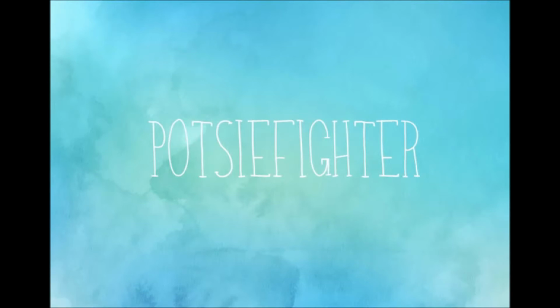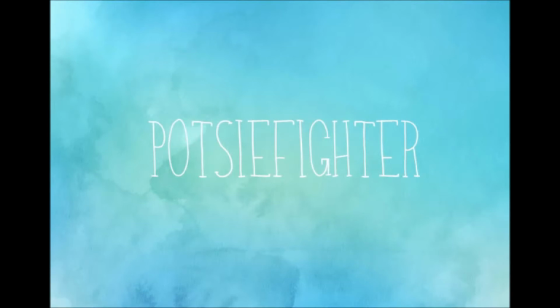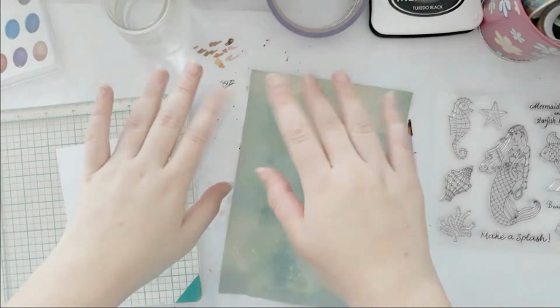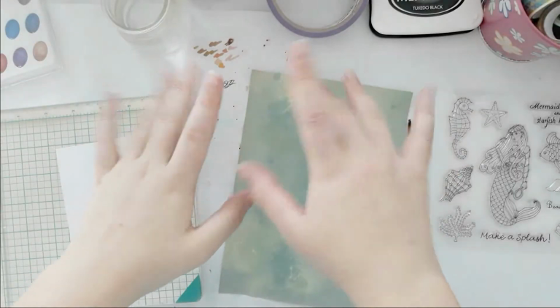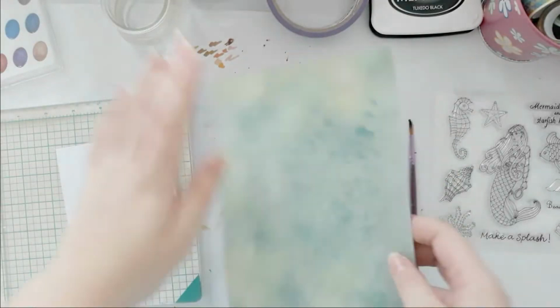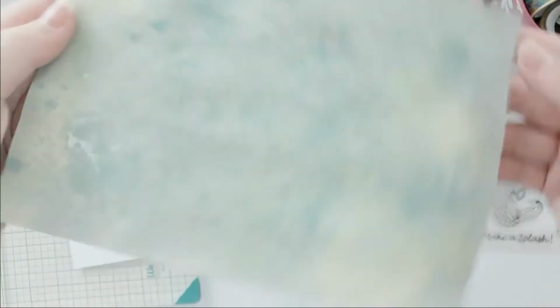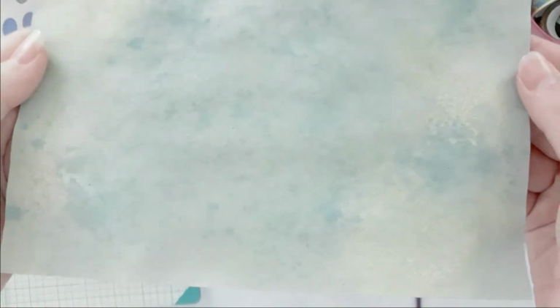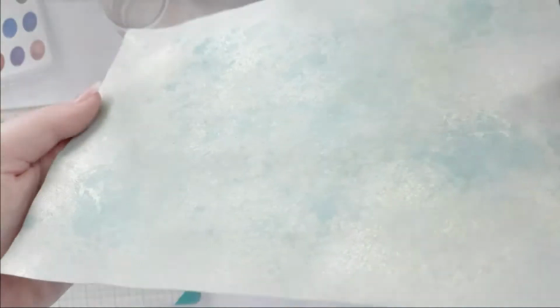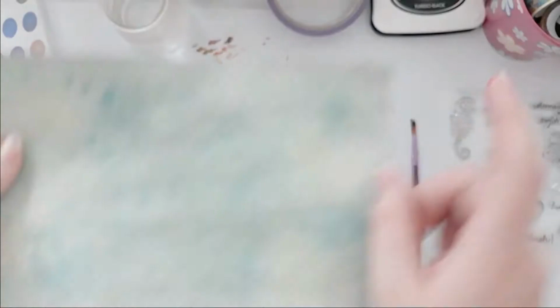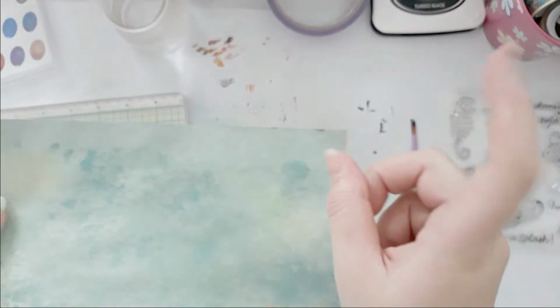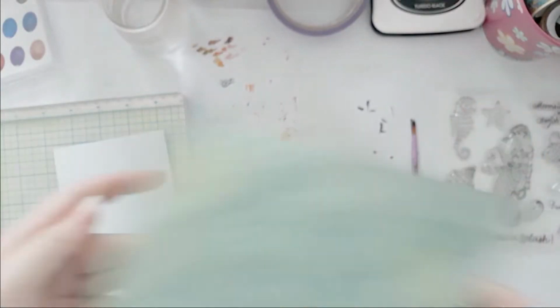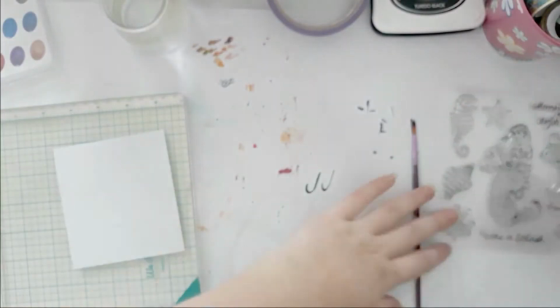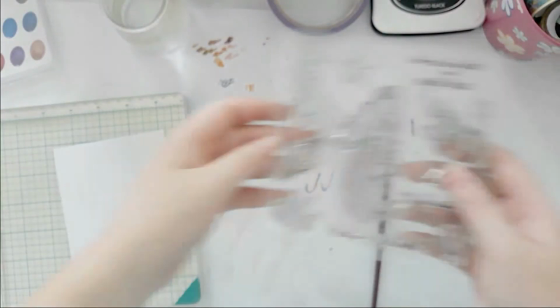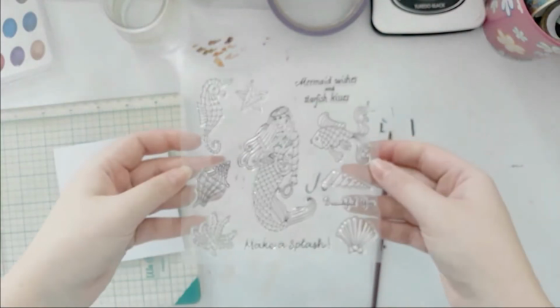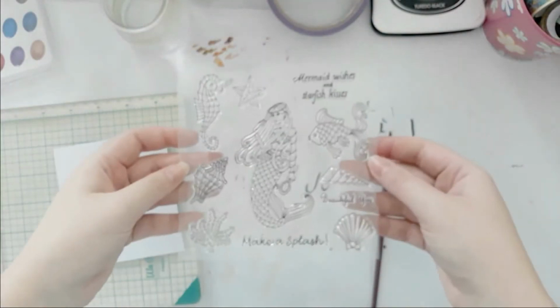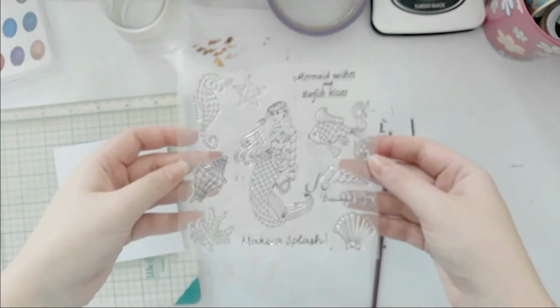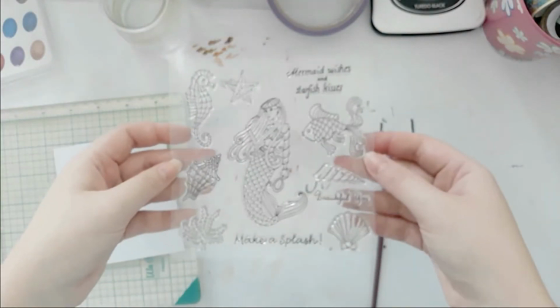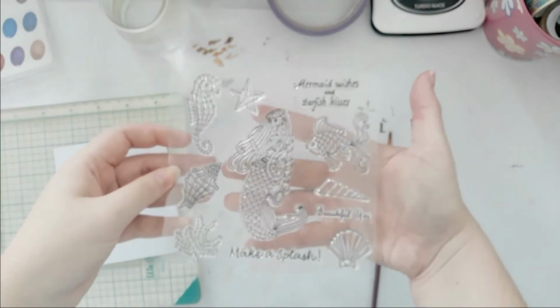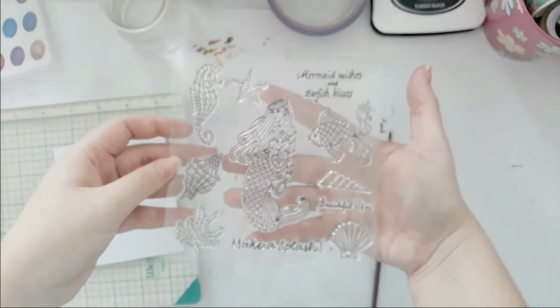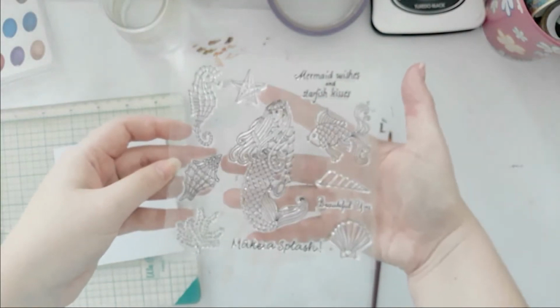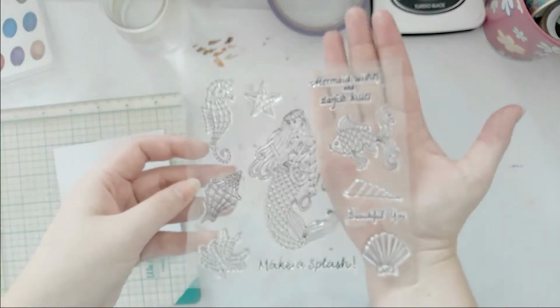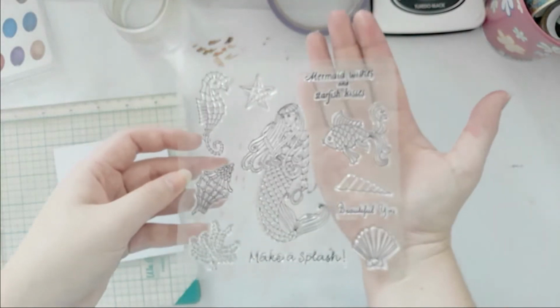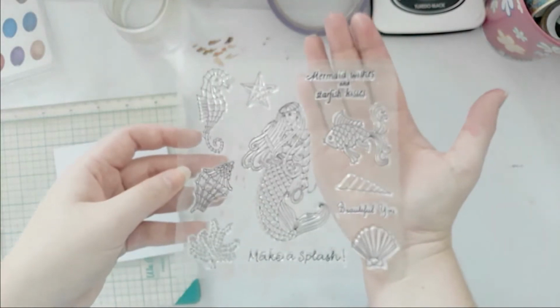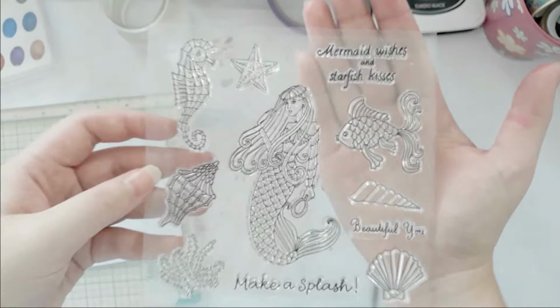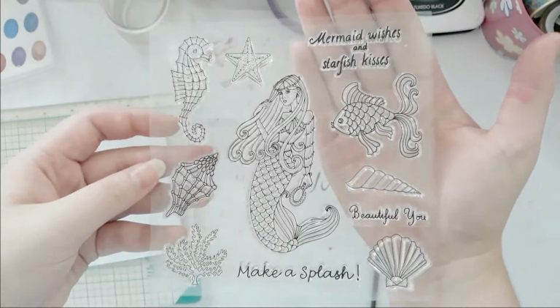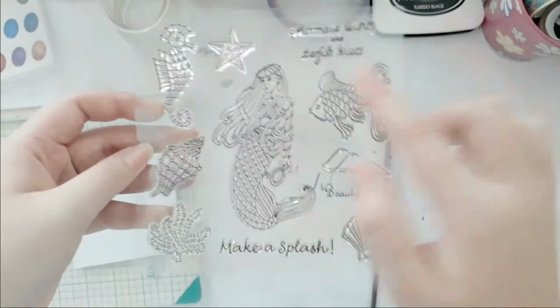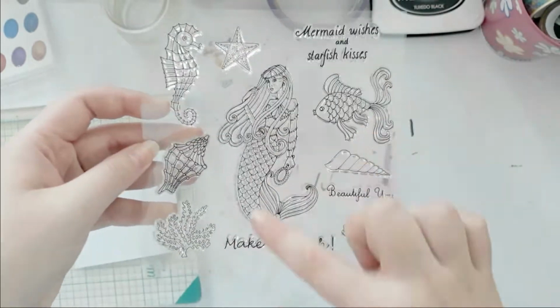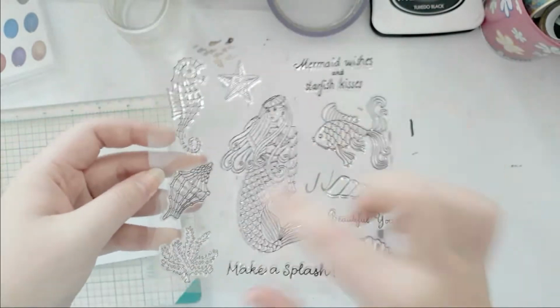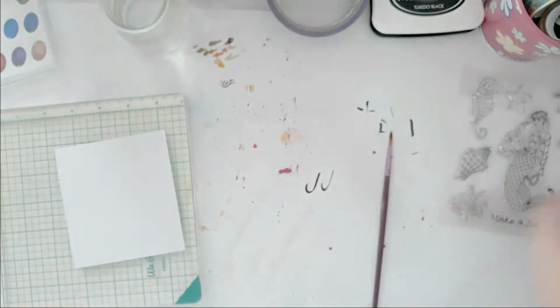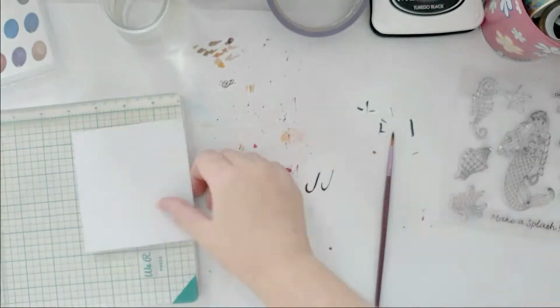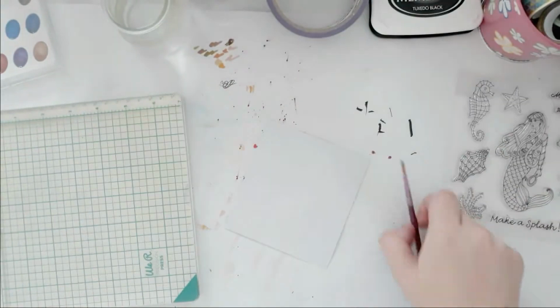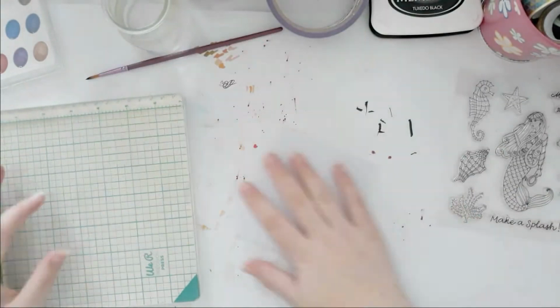Hello everybody! Welcome back to my channel. This is Lisa from Potsy Feather and I'm back today with another card video for you.